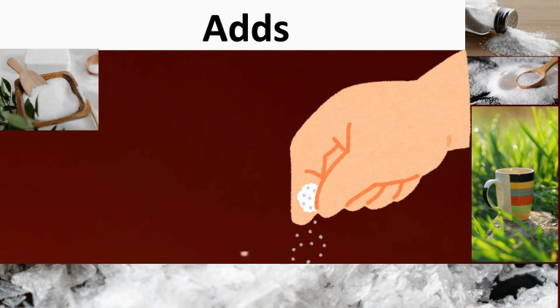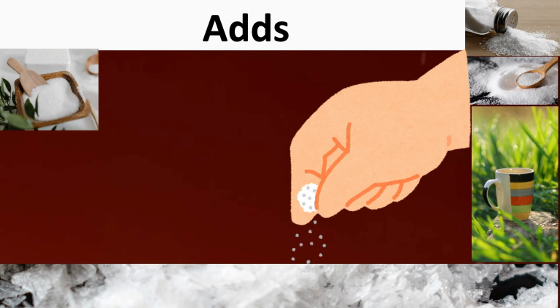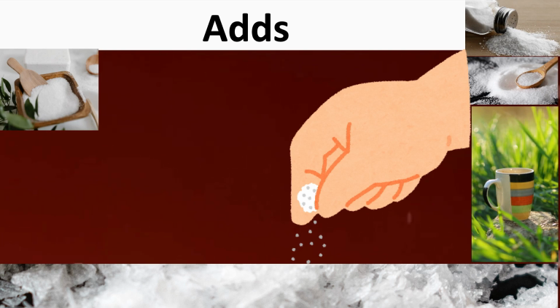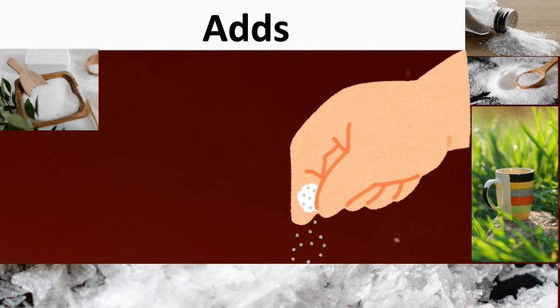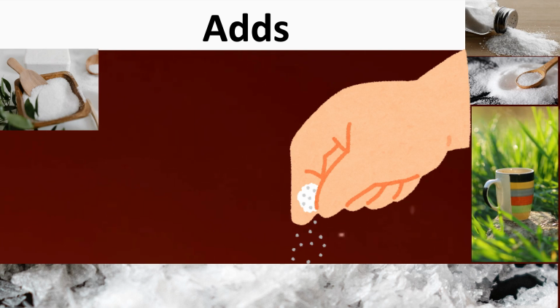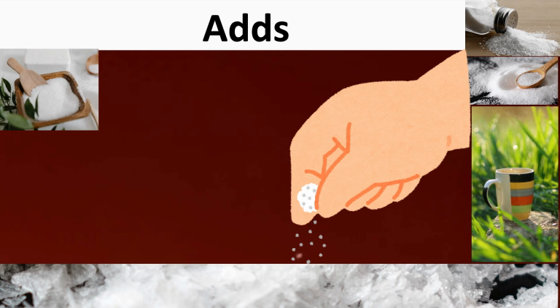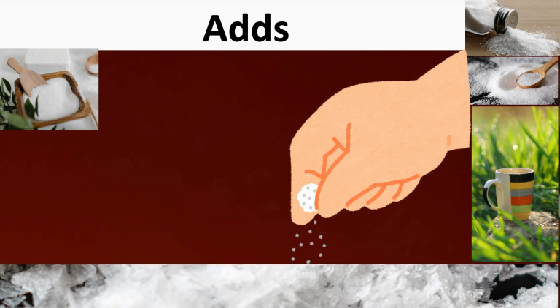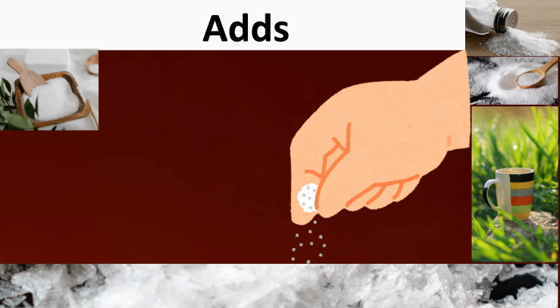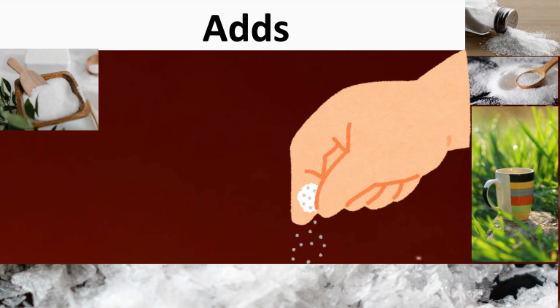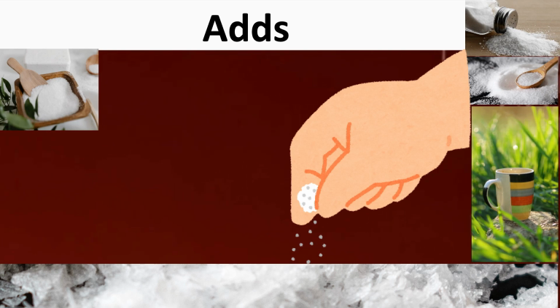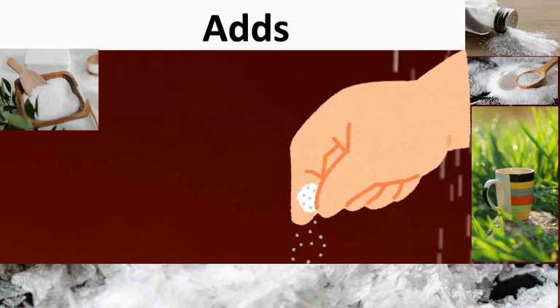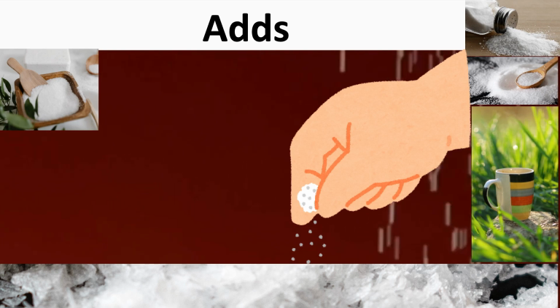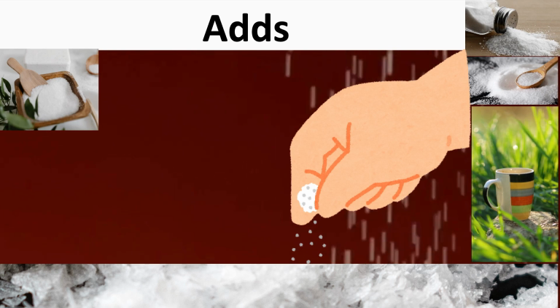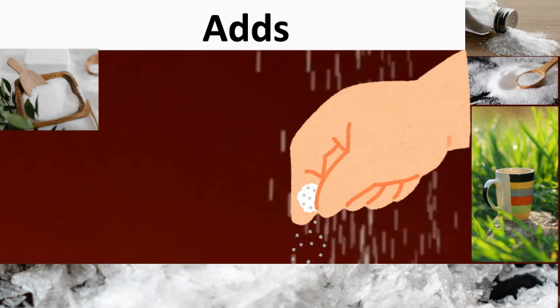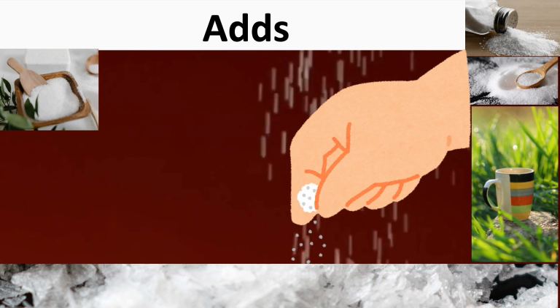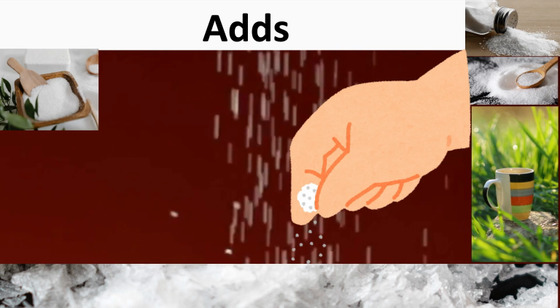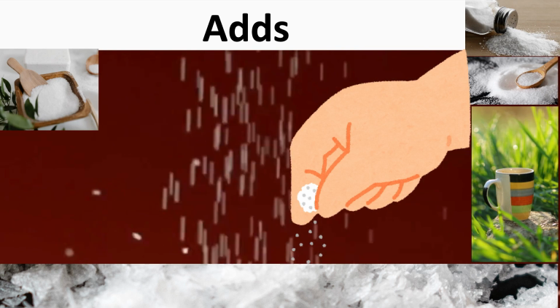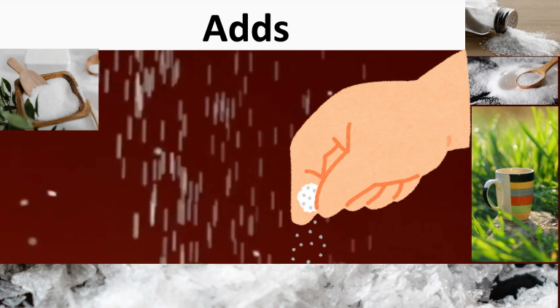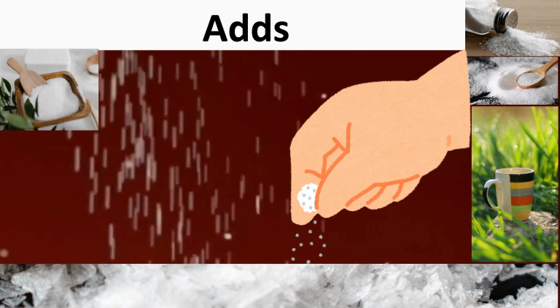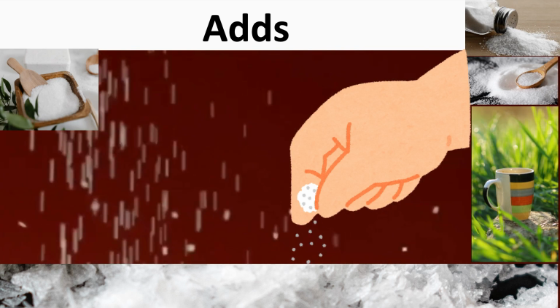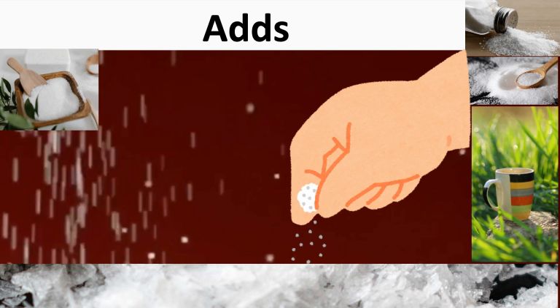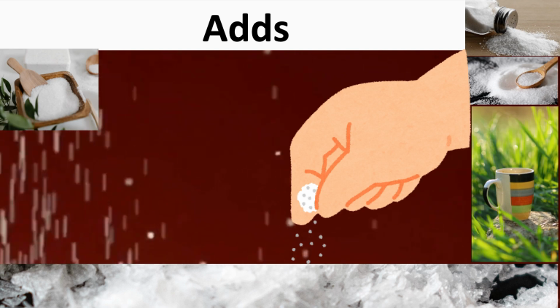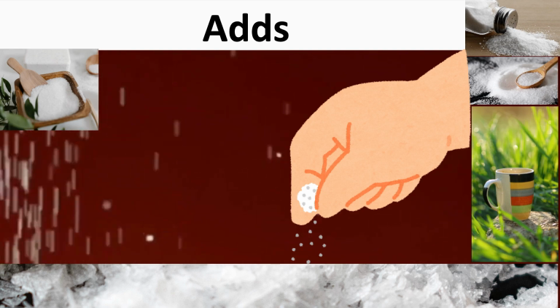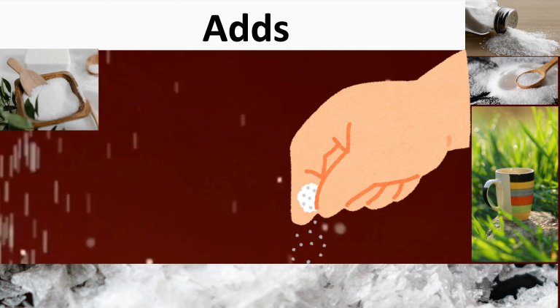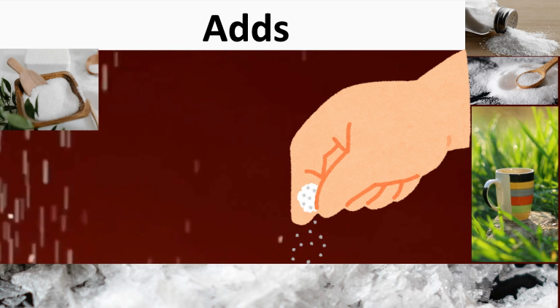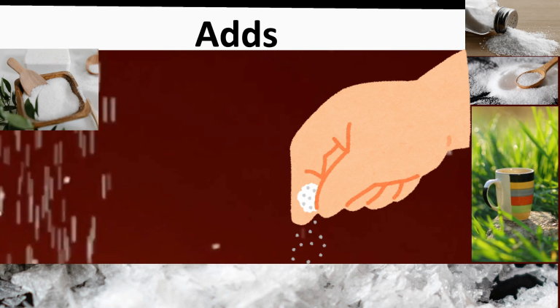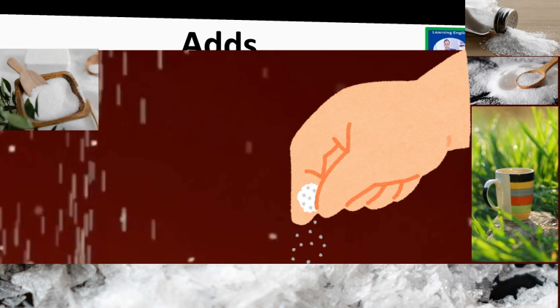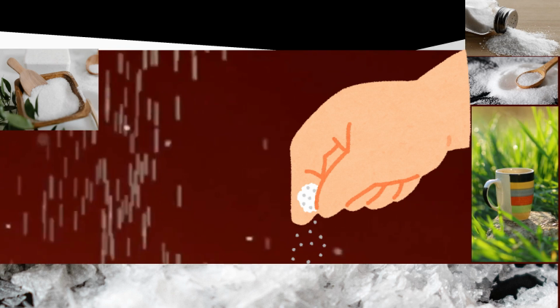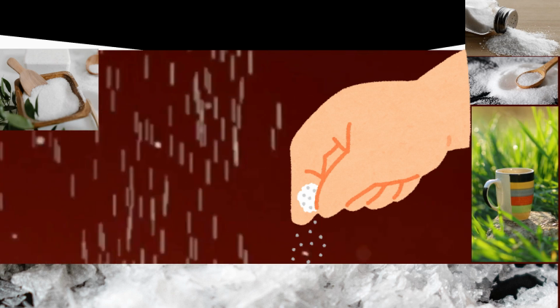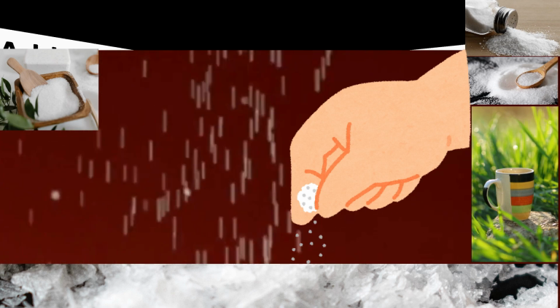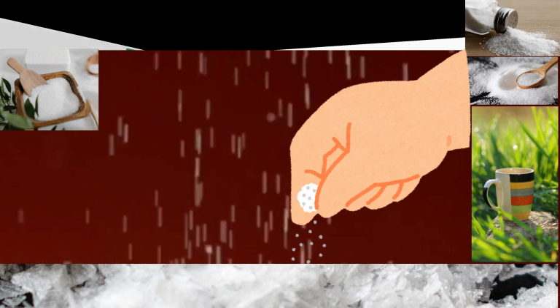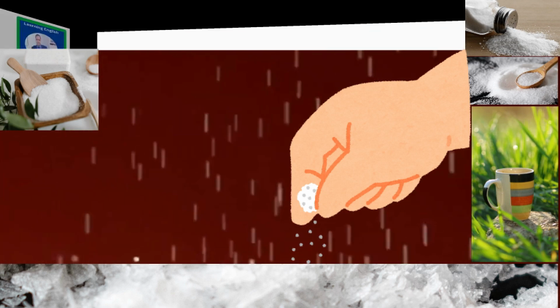So, adds is the verb add with he, she, it in present simple. Let's see the example.